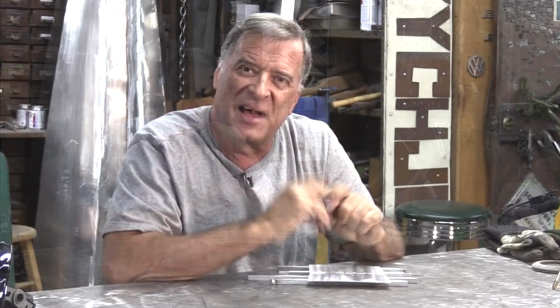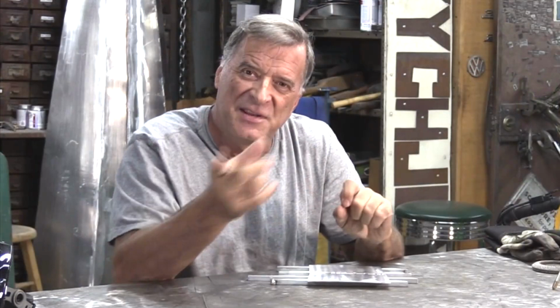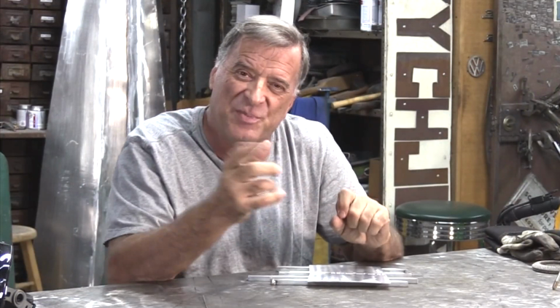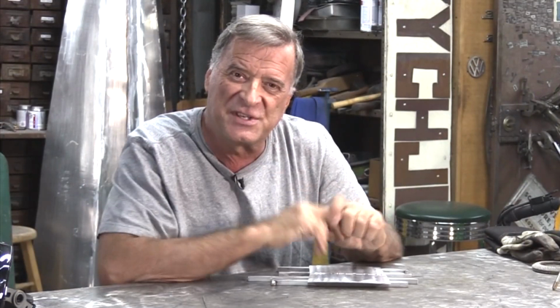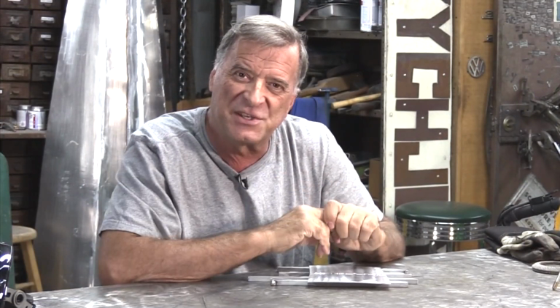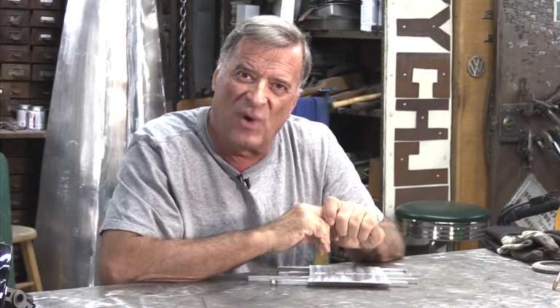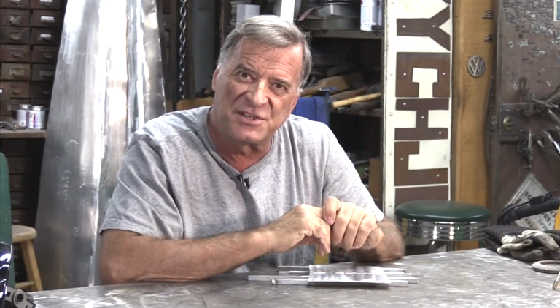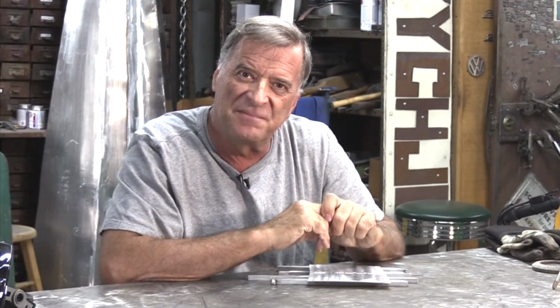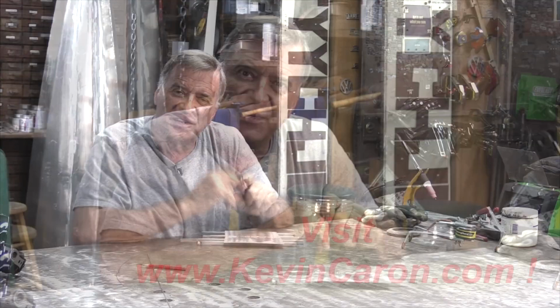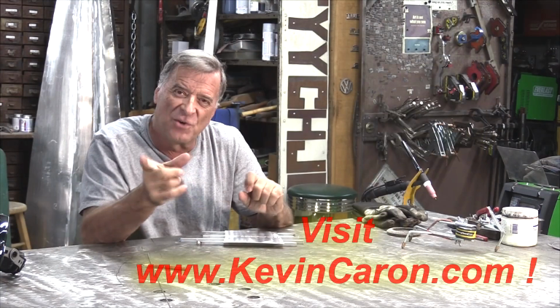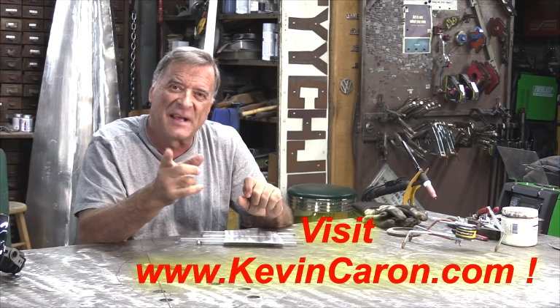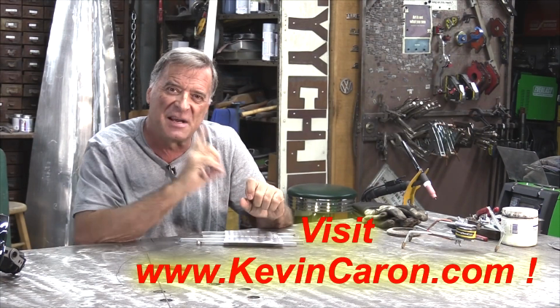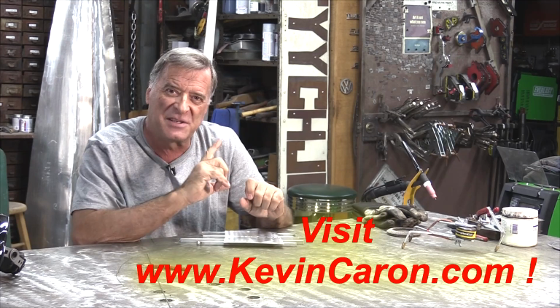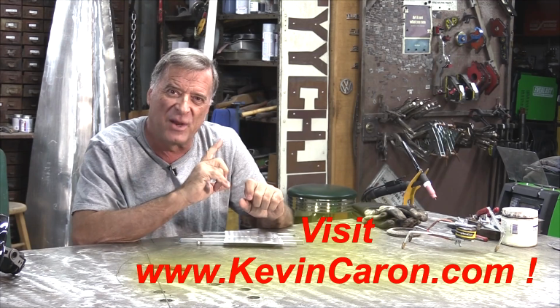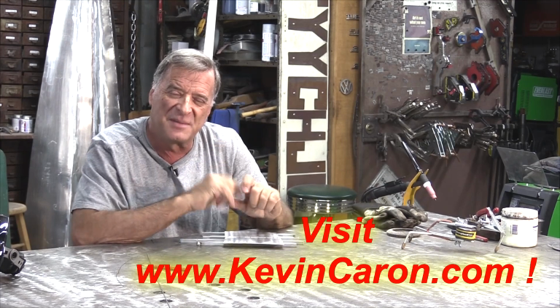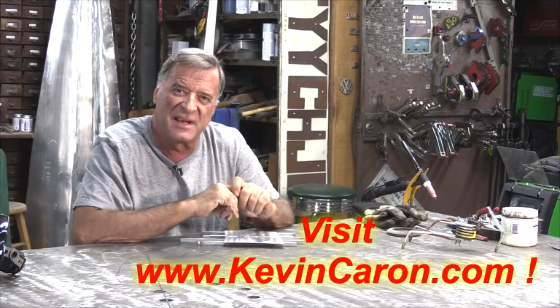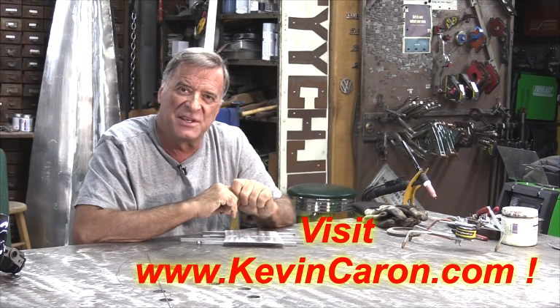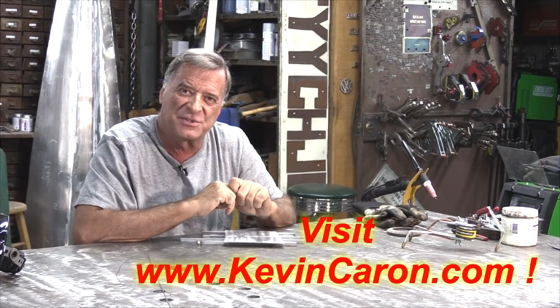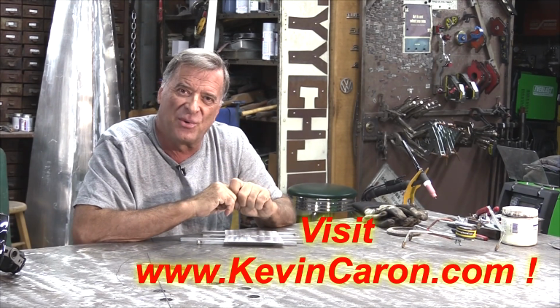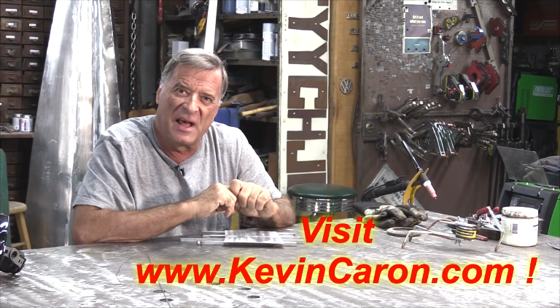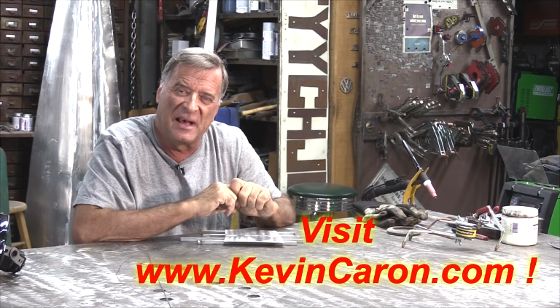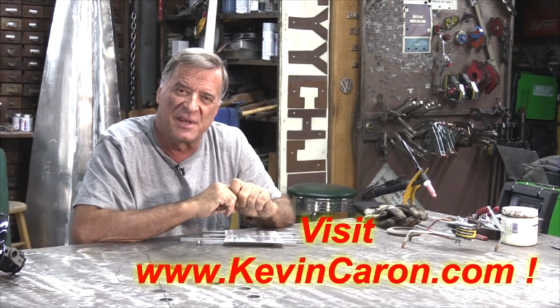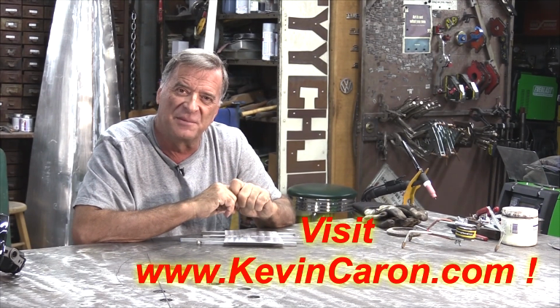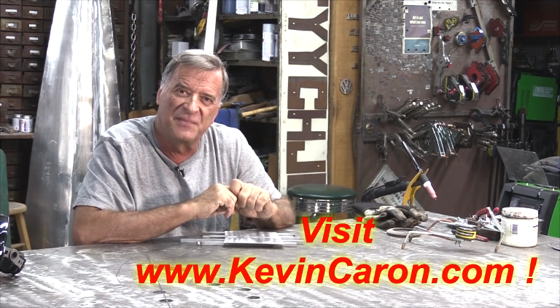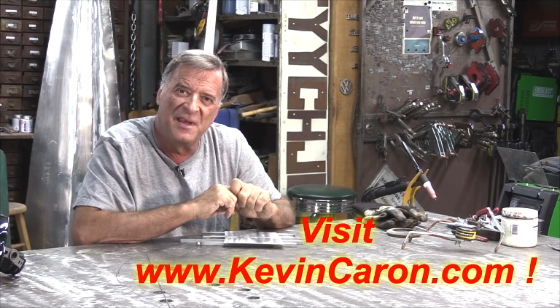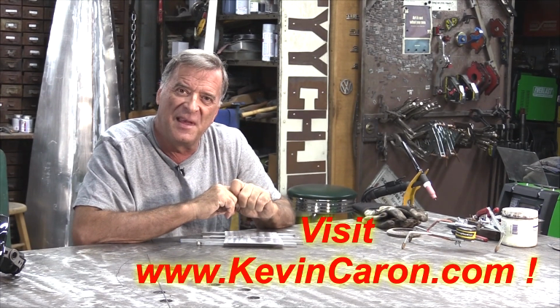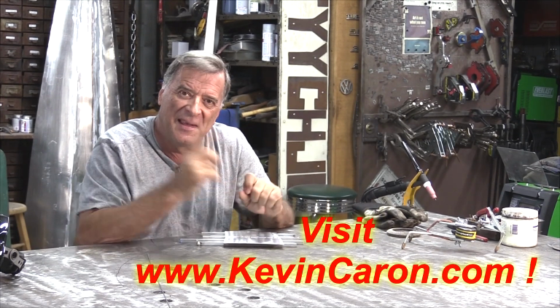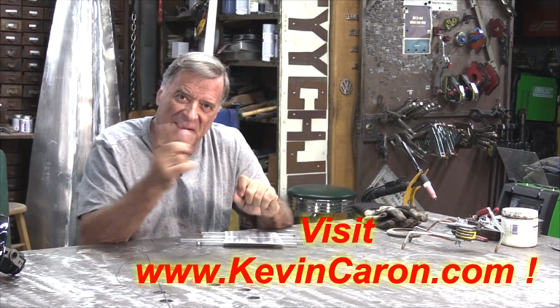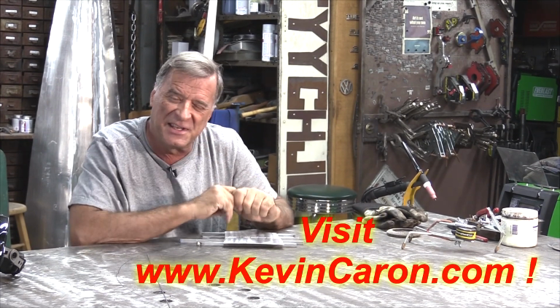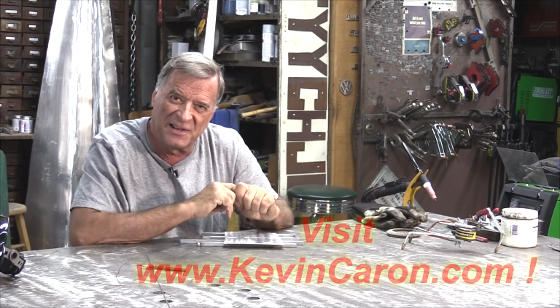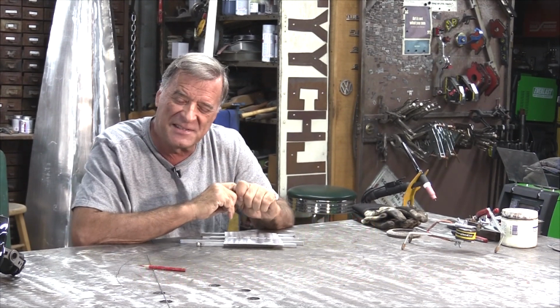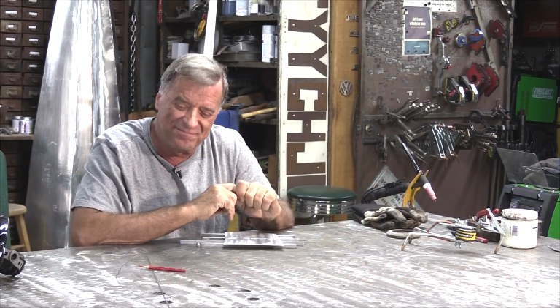I do appreciate you watching. Don't forget to come out to my website, see what's going on out there, and I'll see y'all next time.